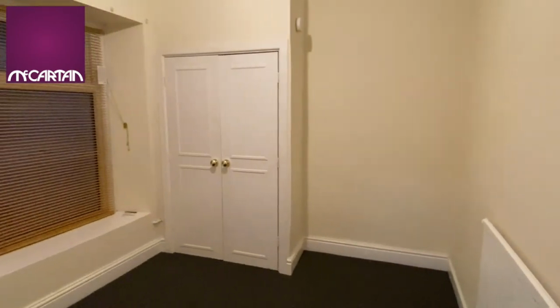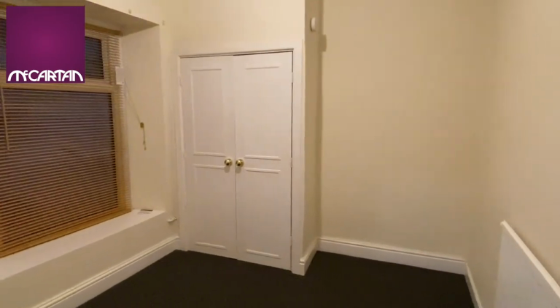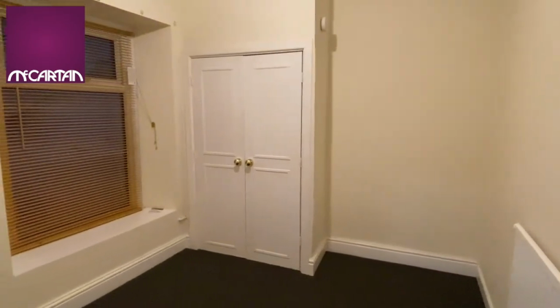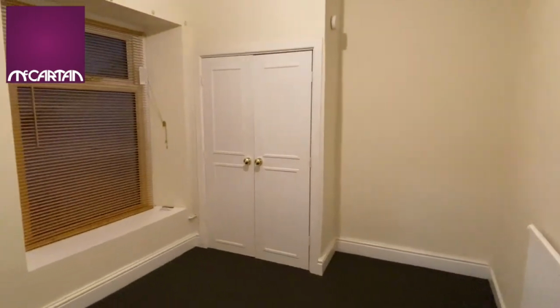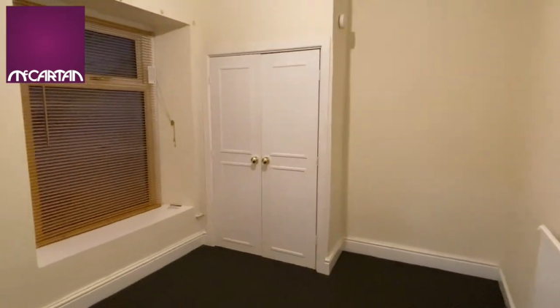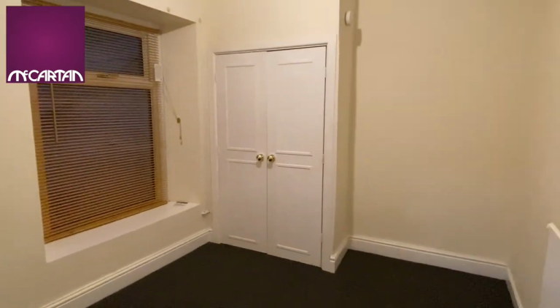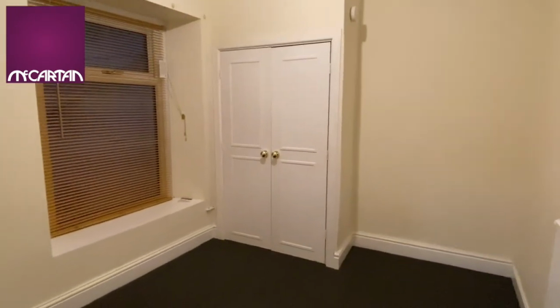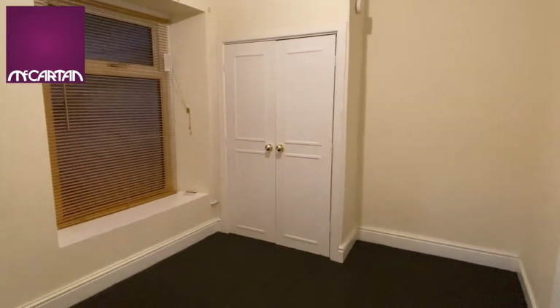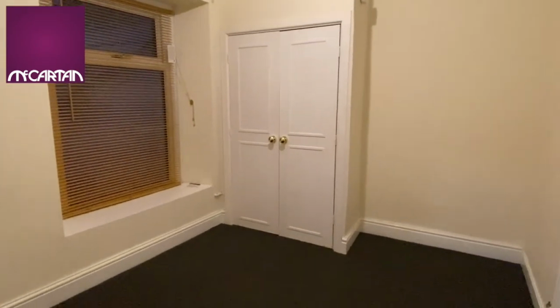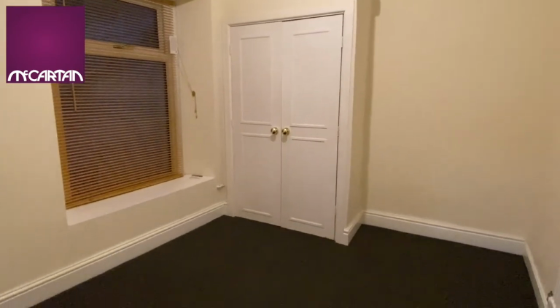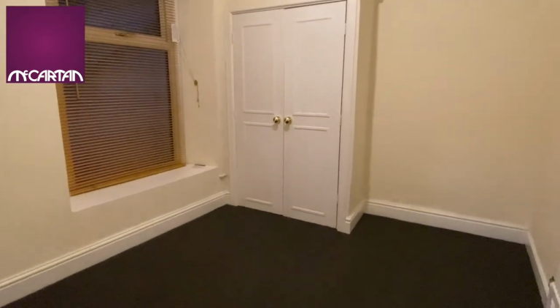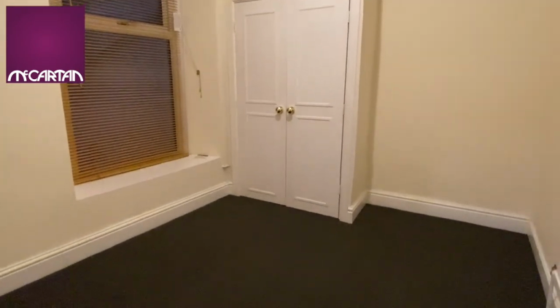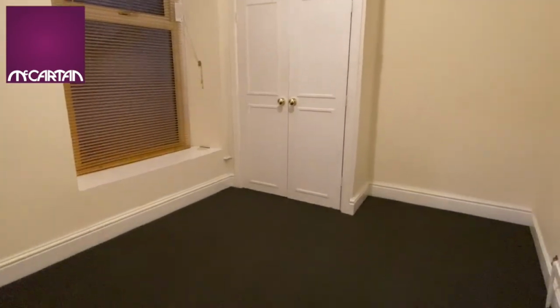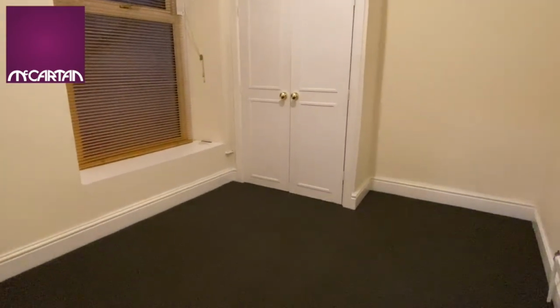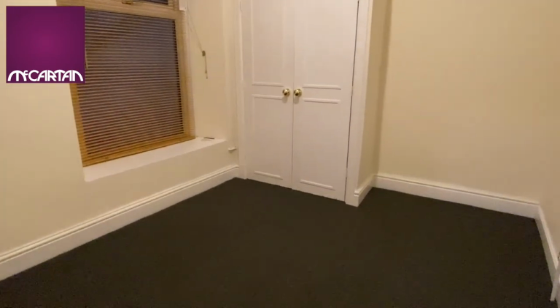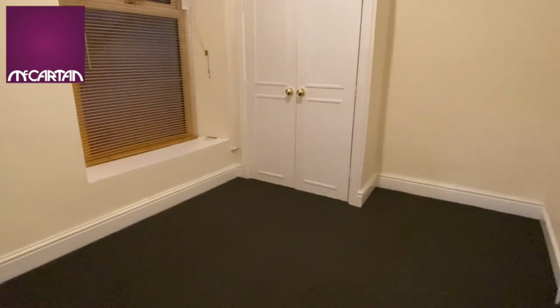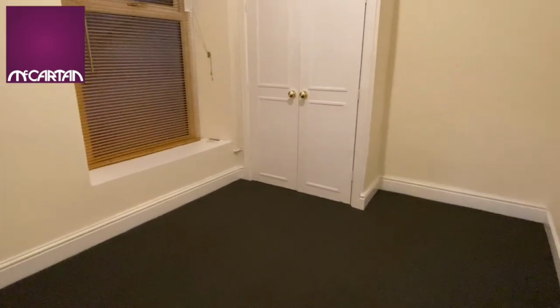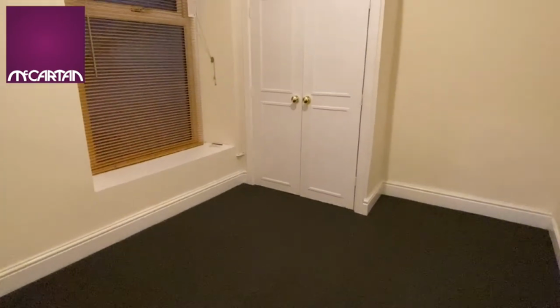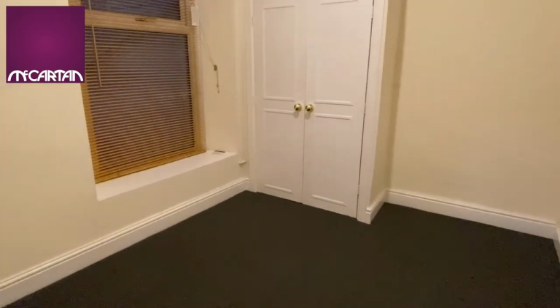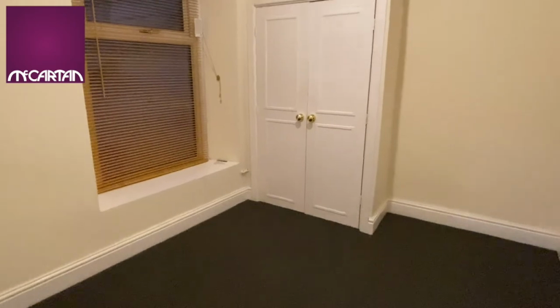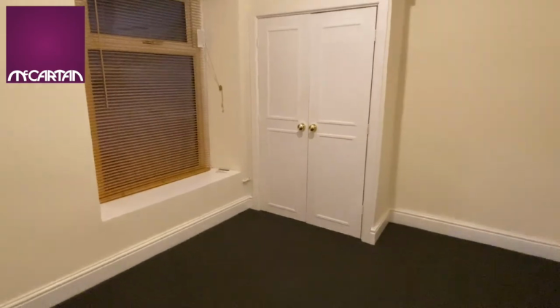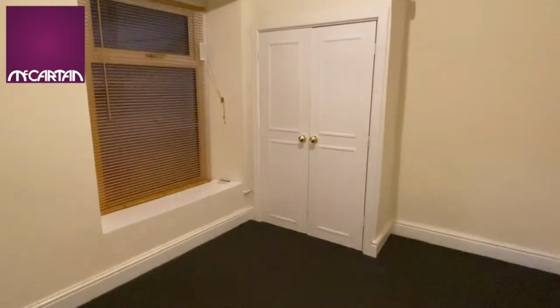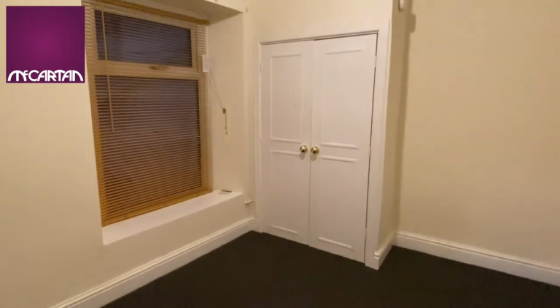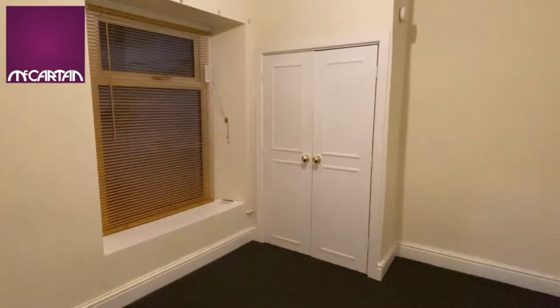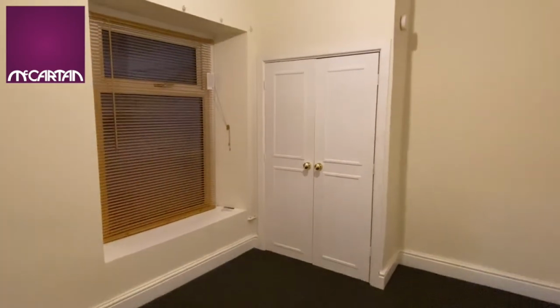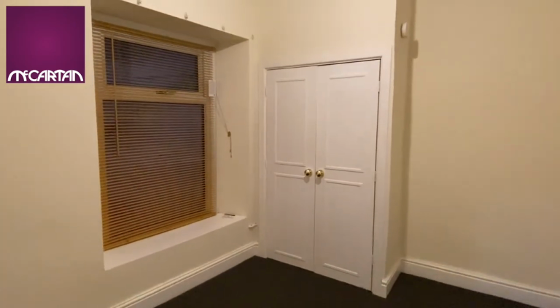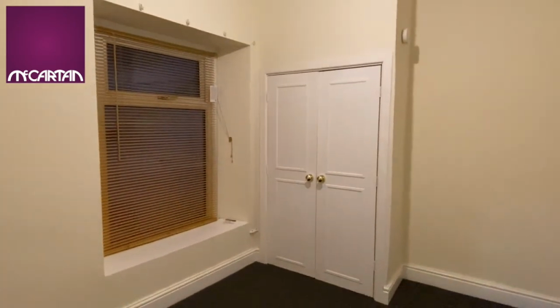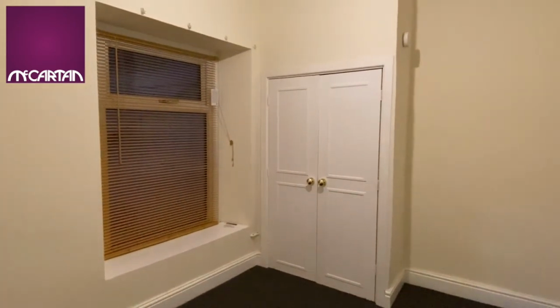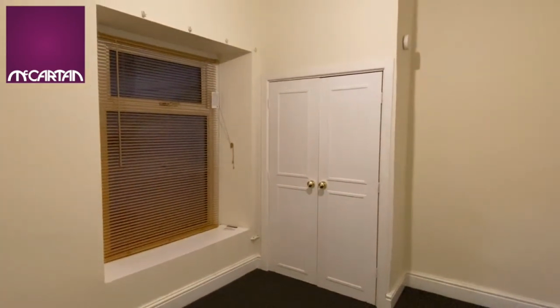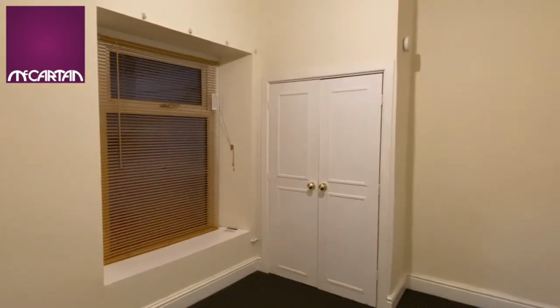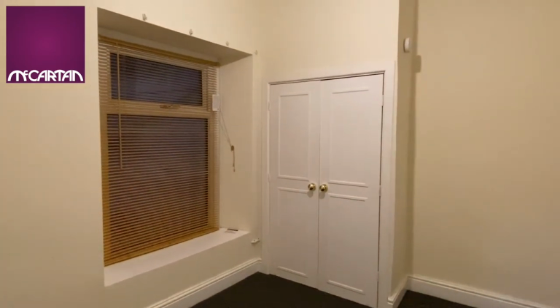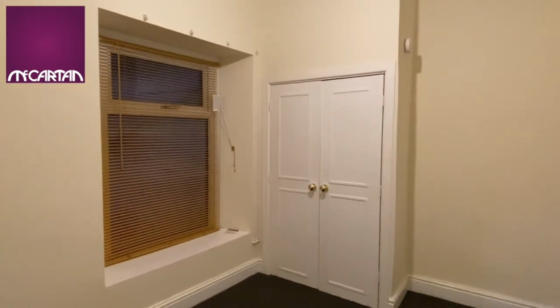The bedroom to the rear is a decent size with a nice big window and an airing cupboard.